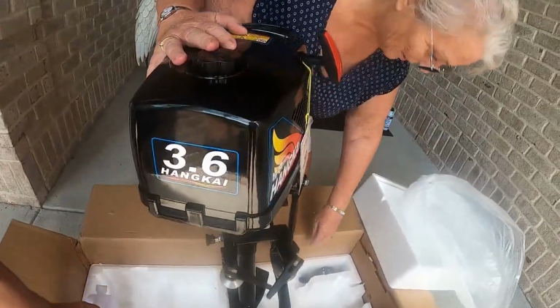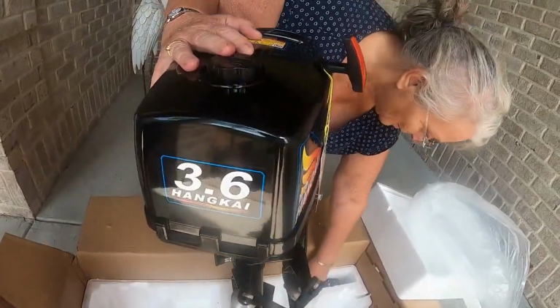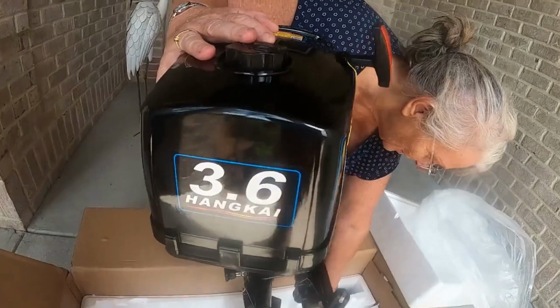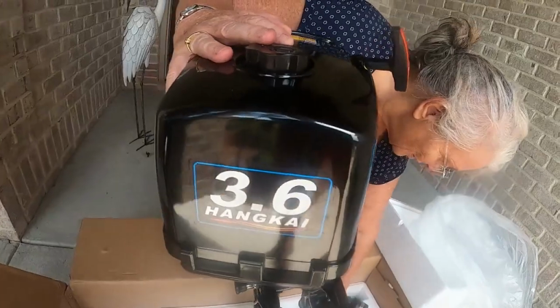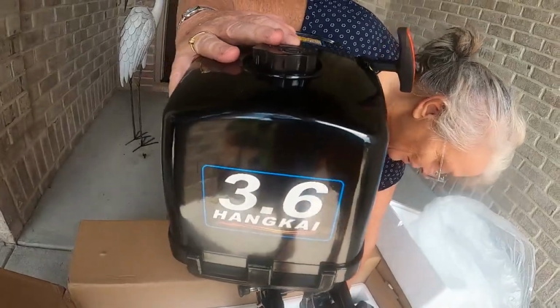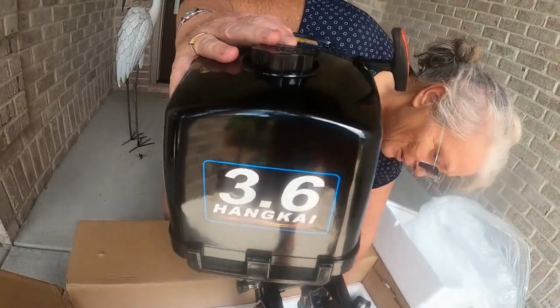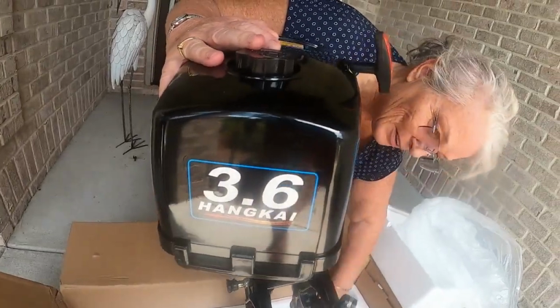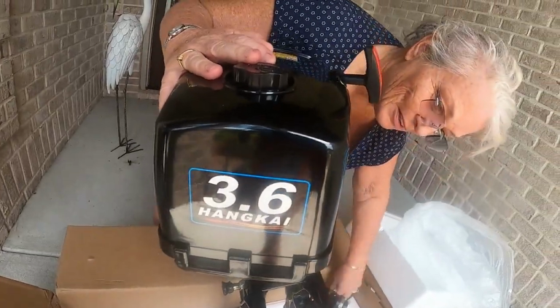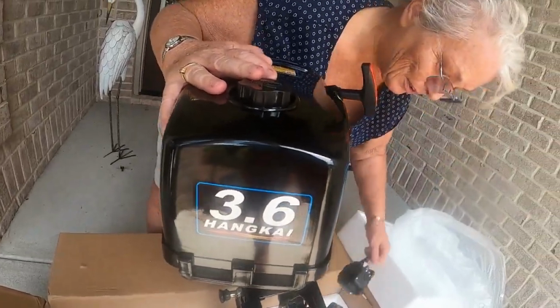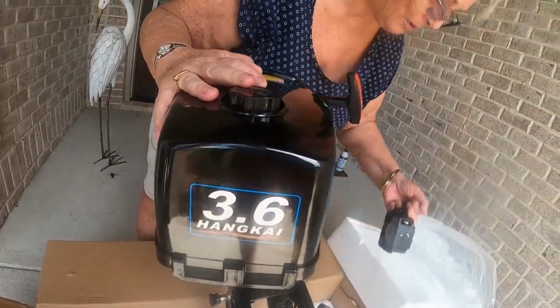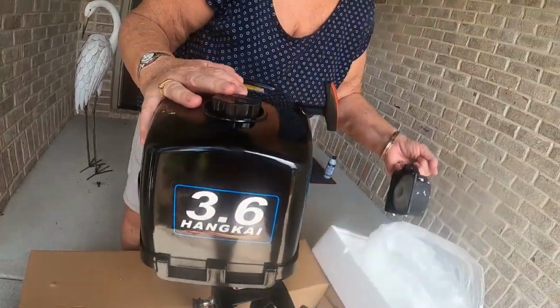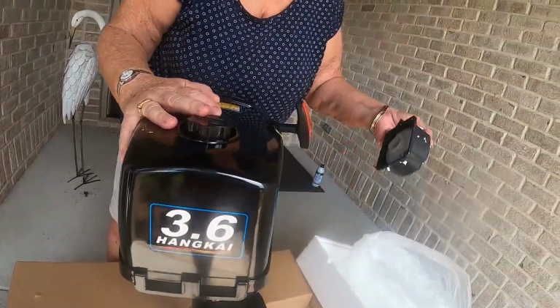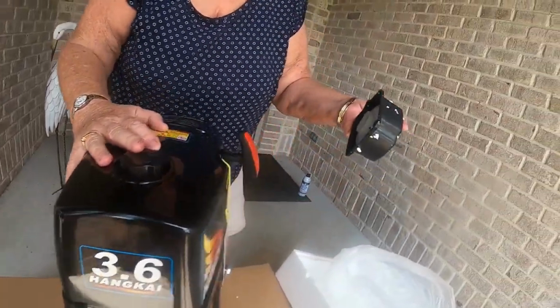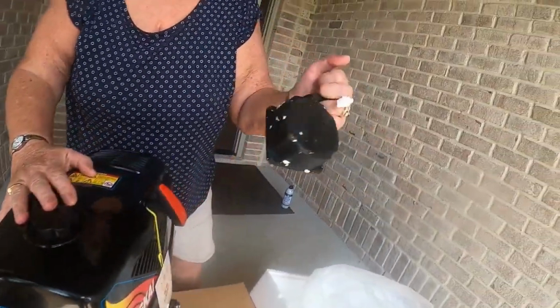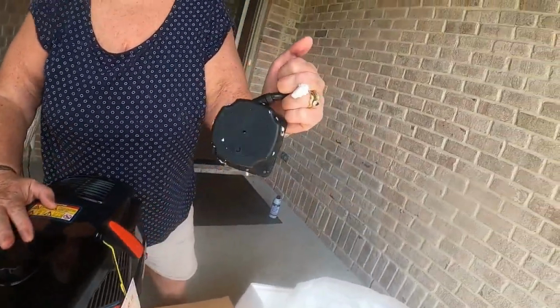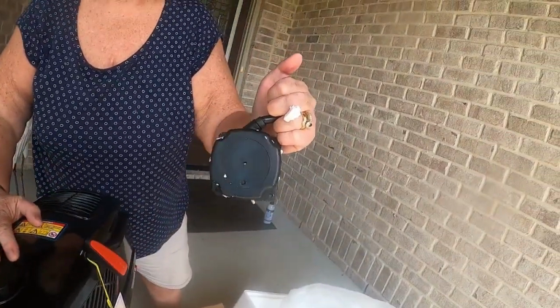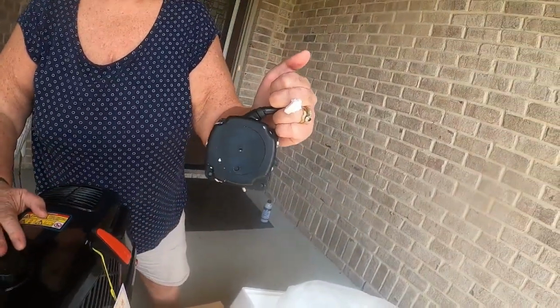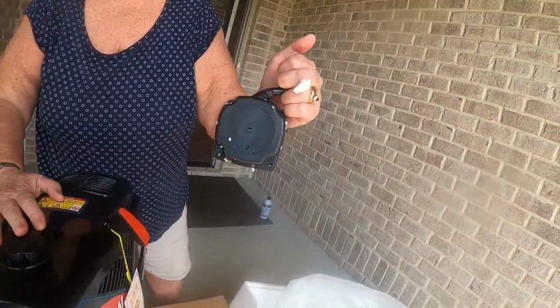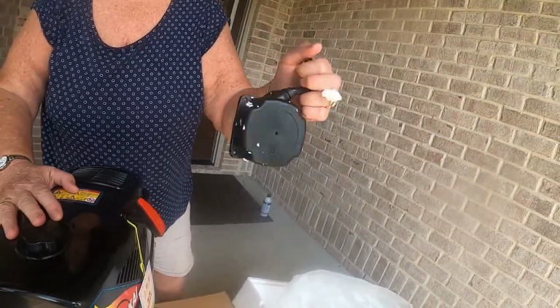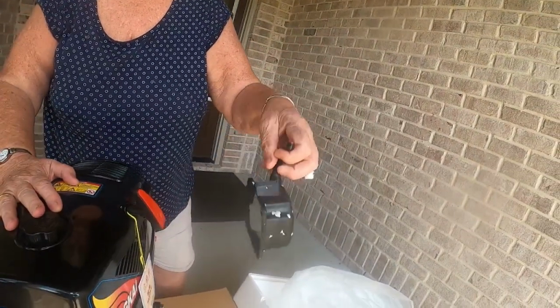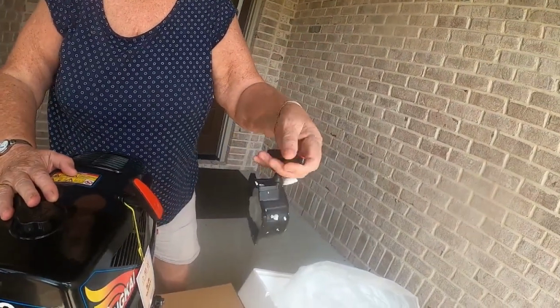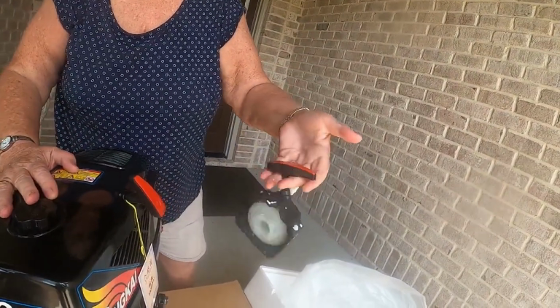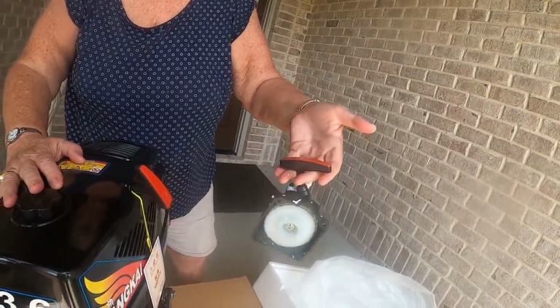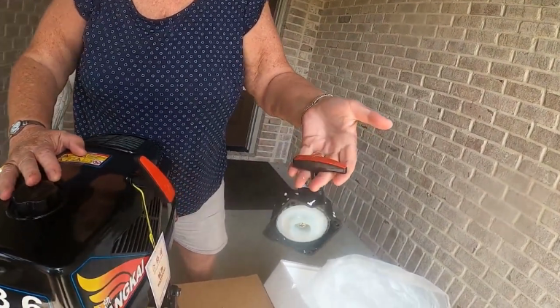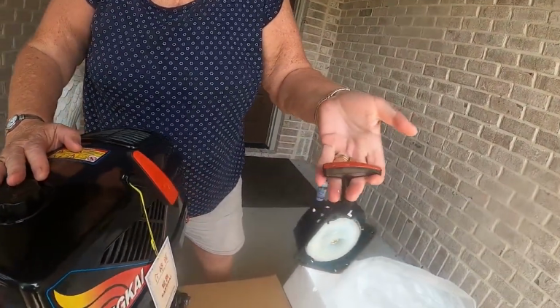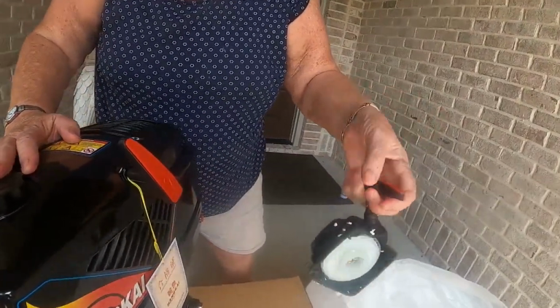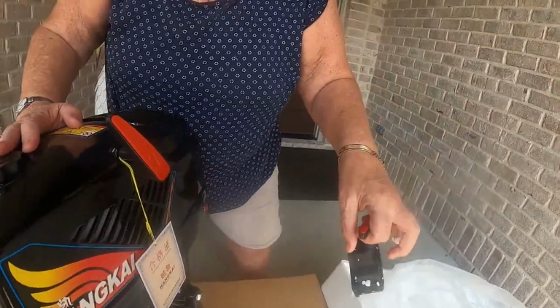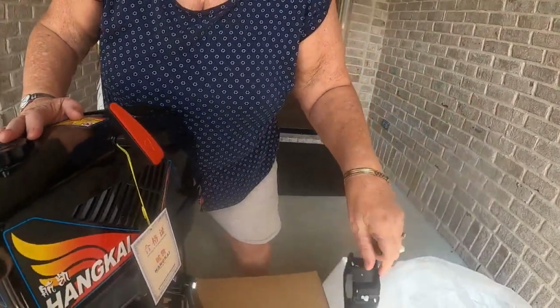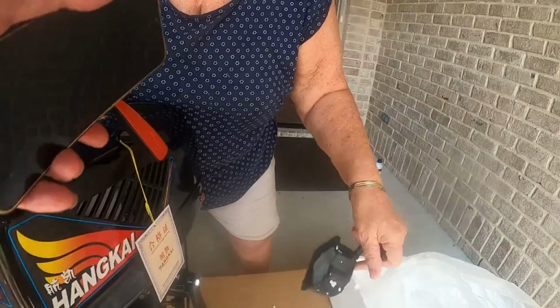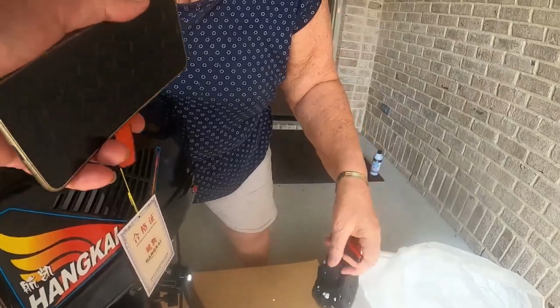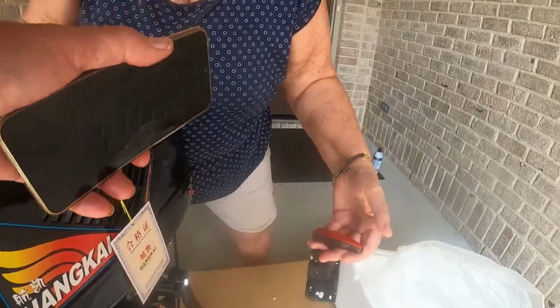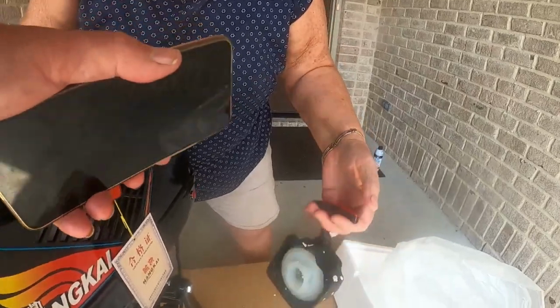And it's a 3.6. Starter motor. Spare starter coil — spare one included.